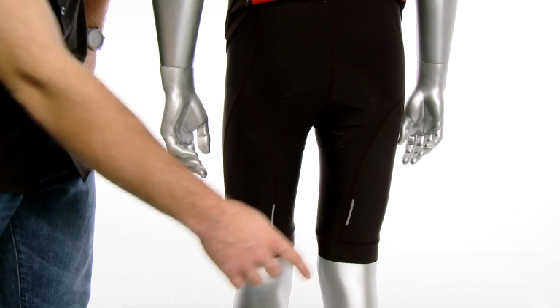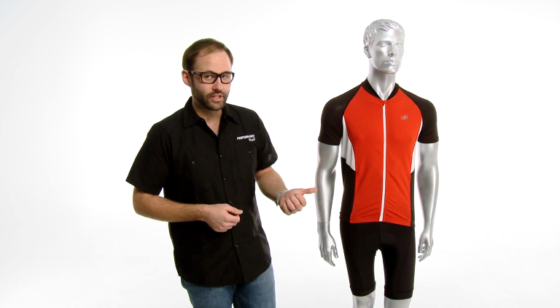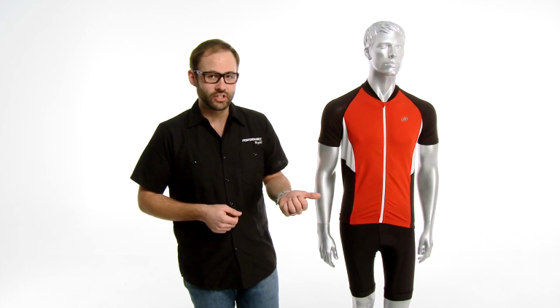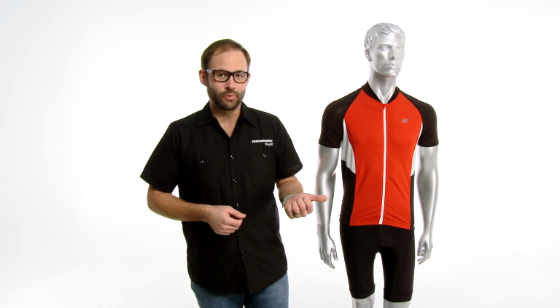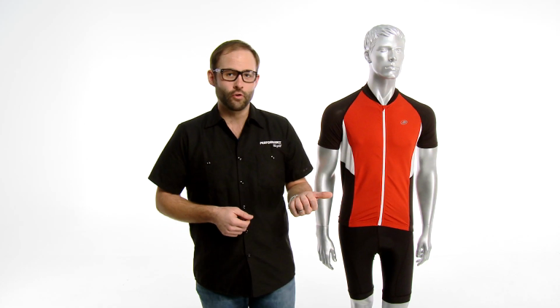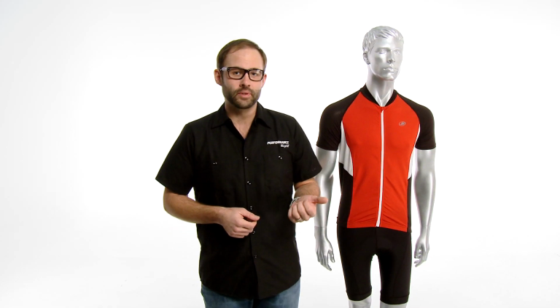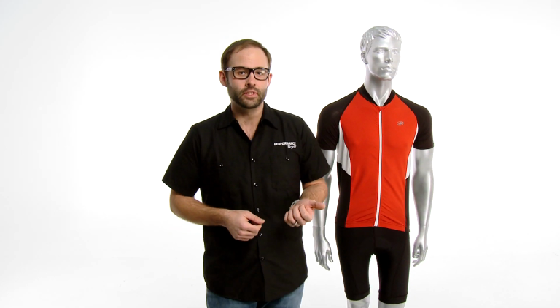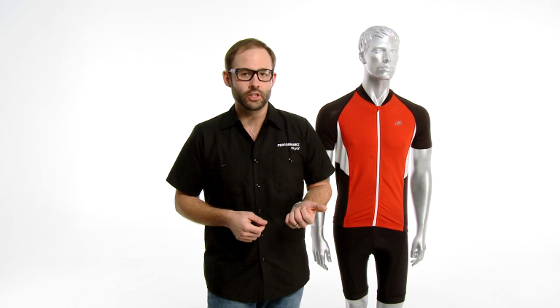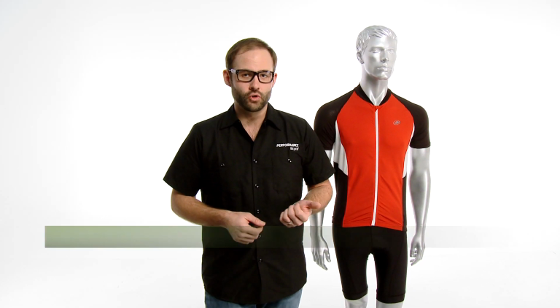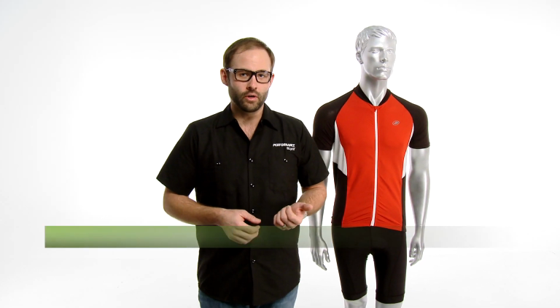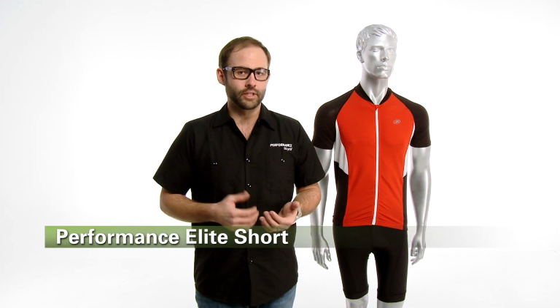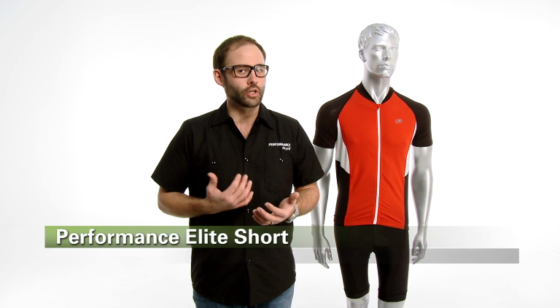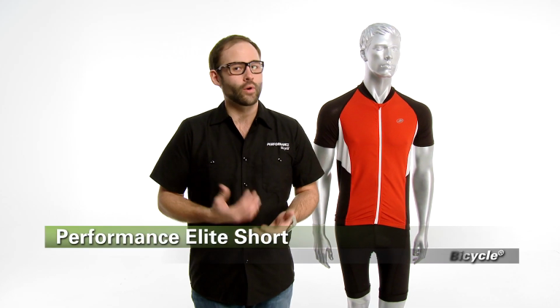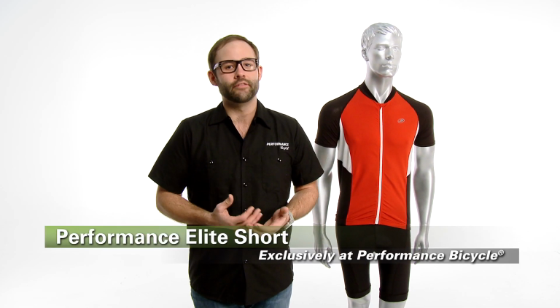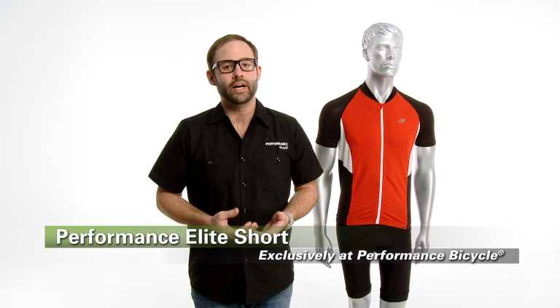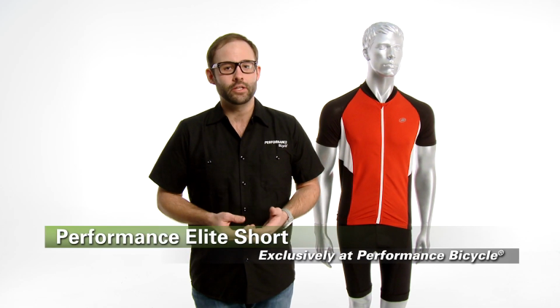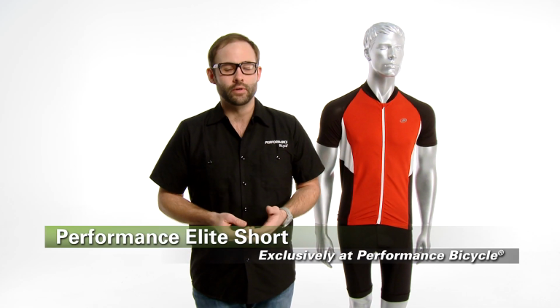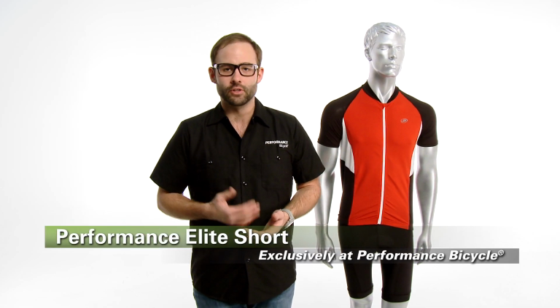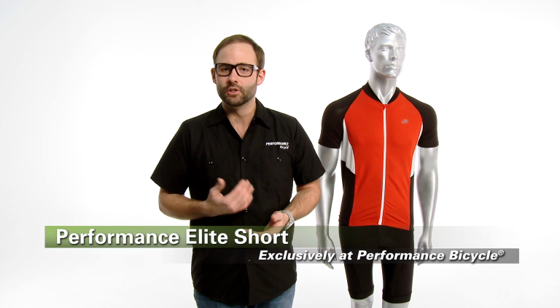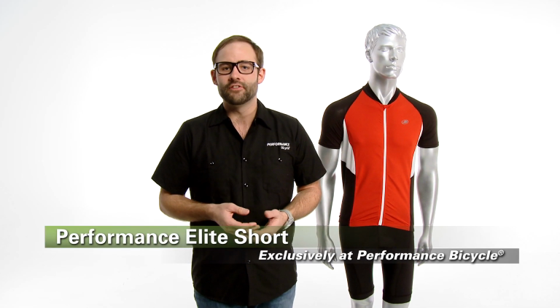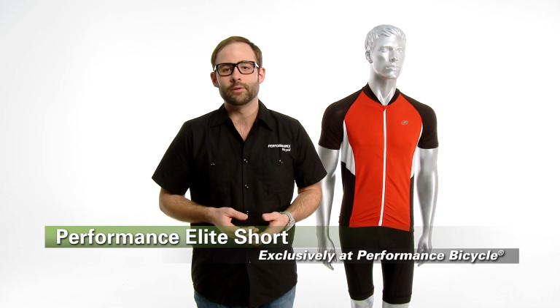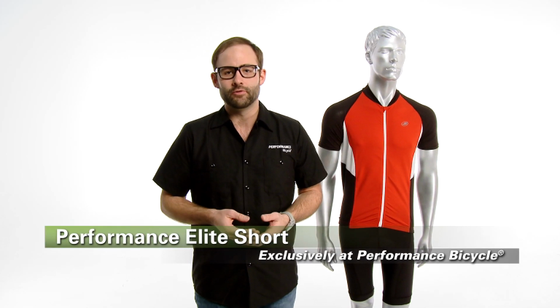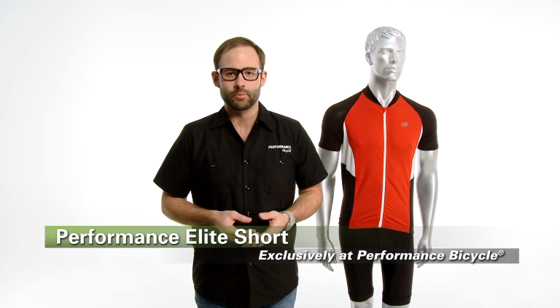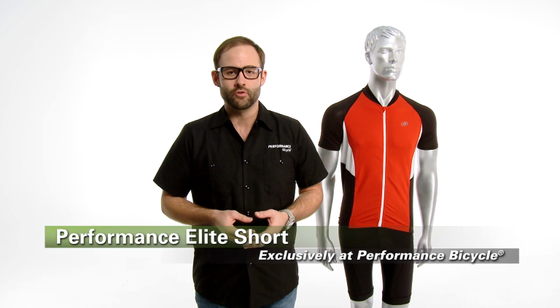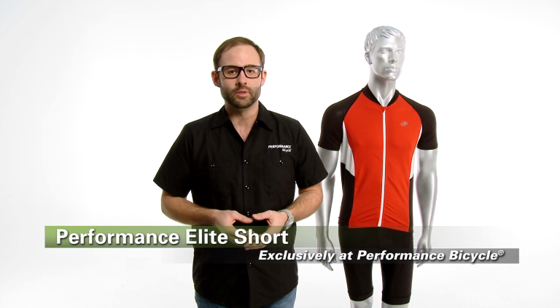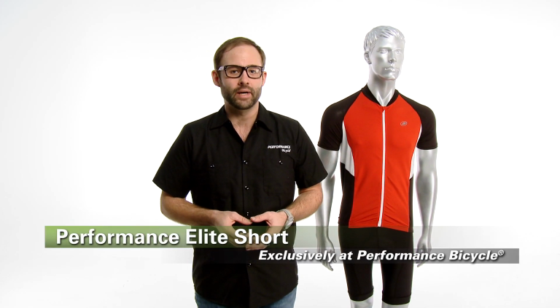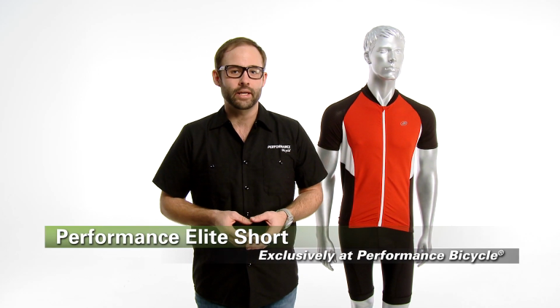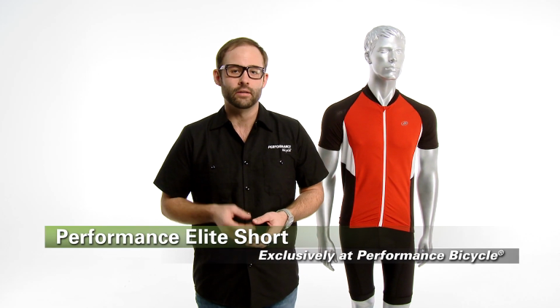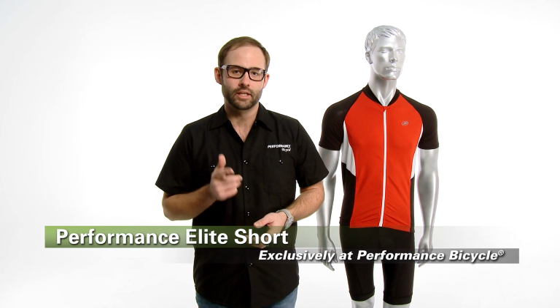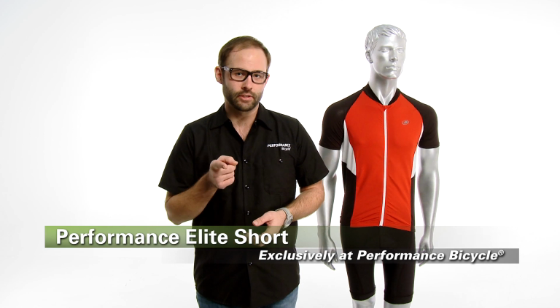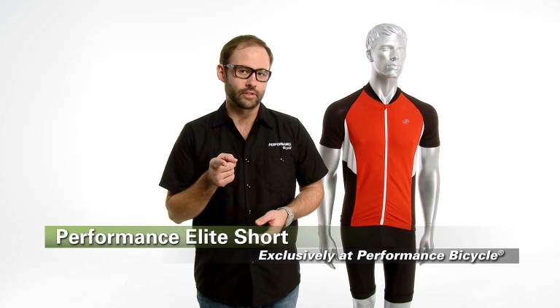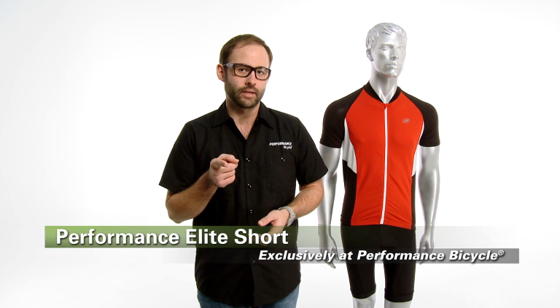So this is the Performance Elite Short. It's a great value. It's only available from Performance Bike. Get yours today.